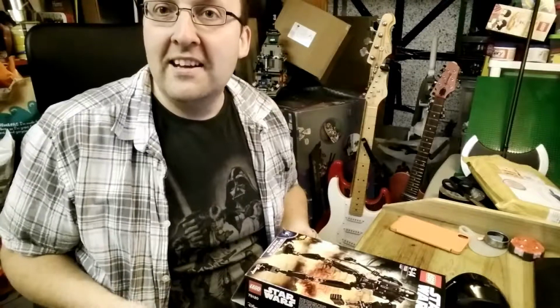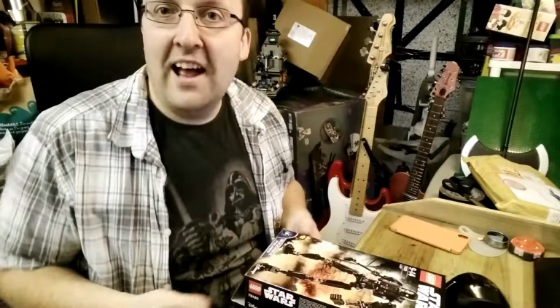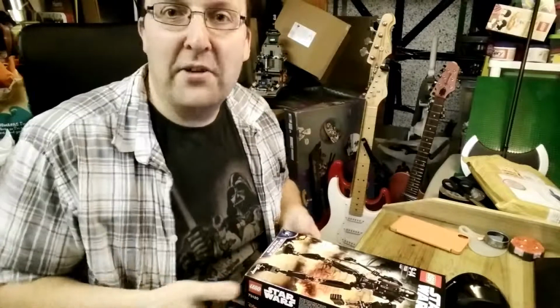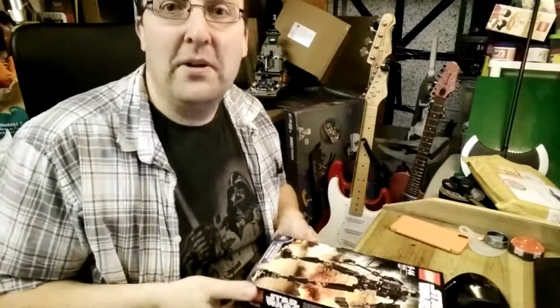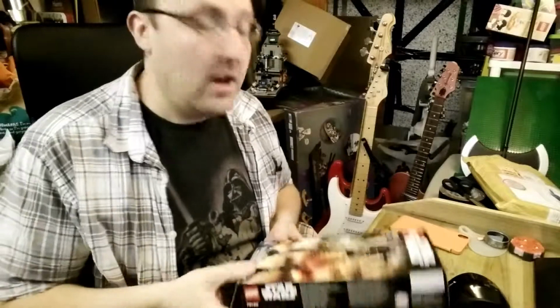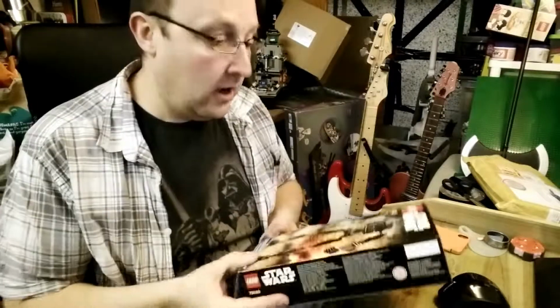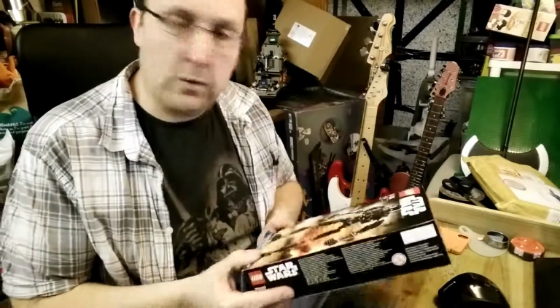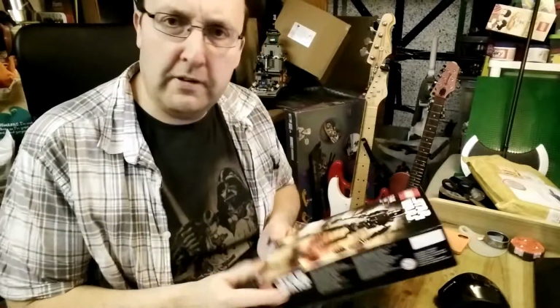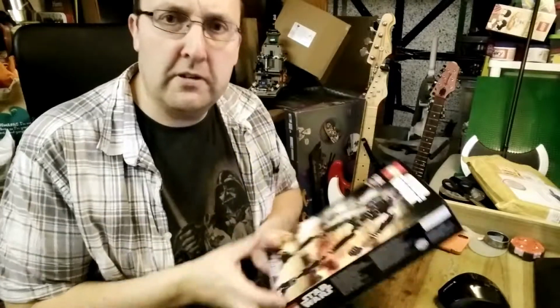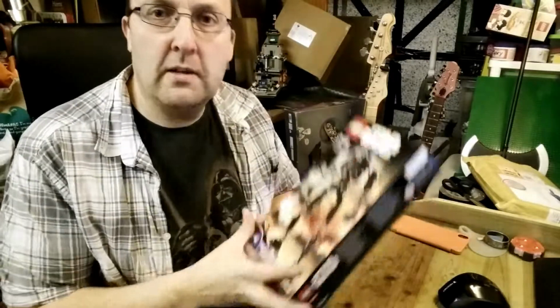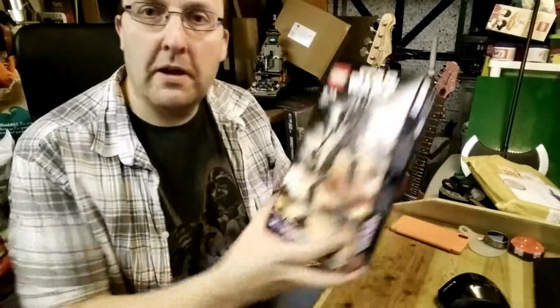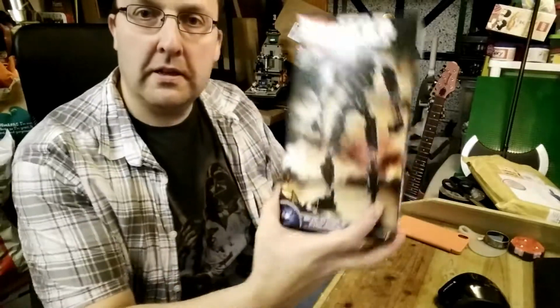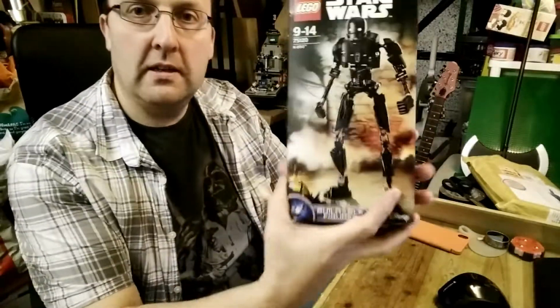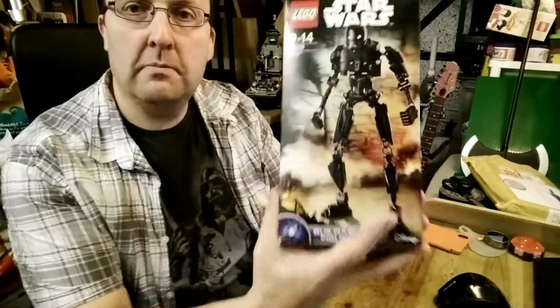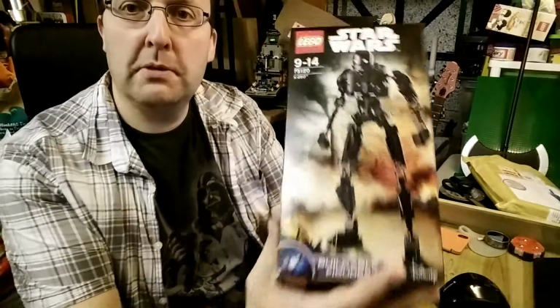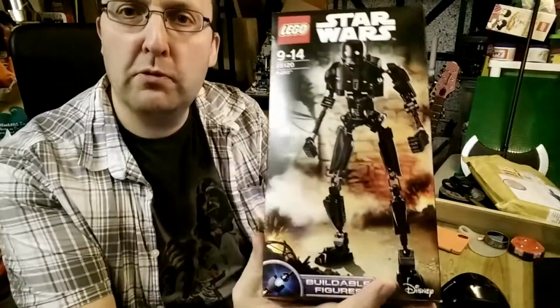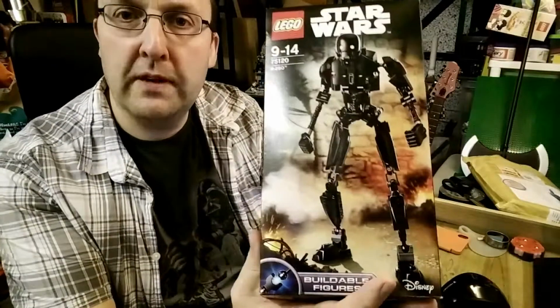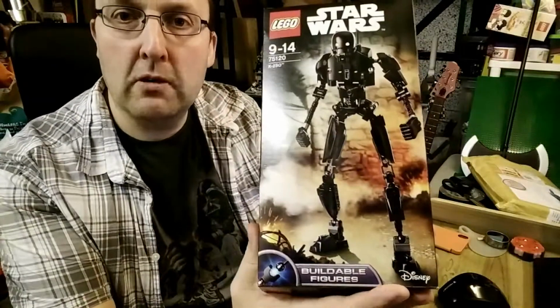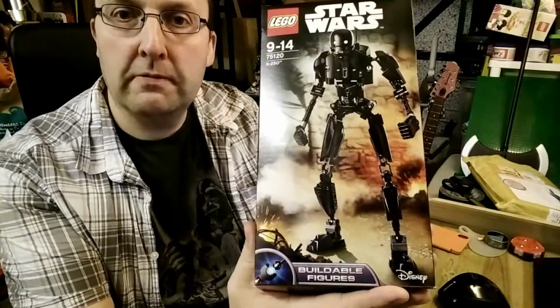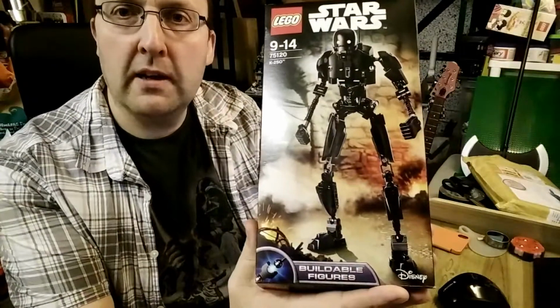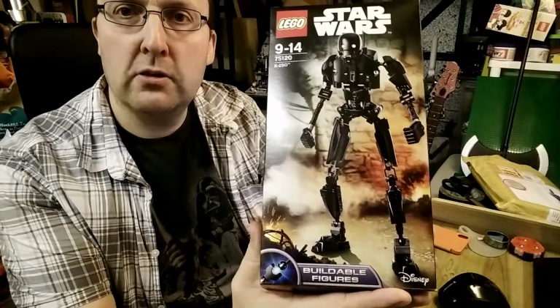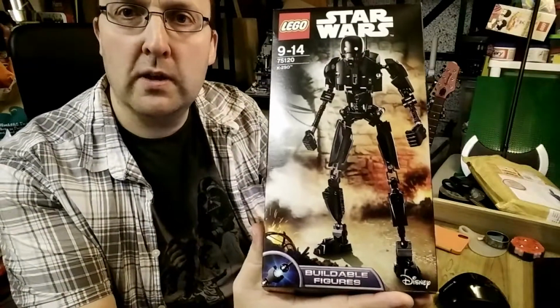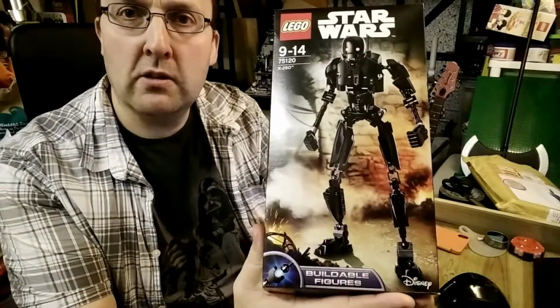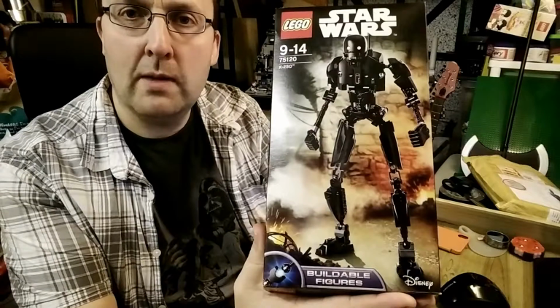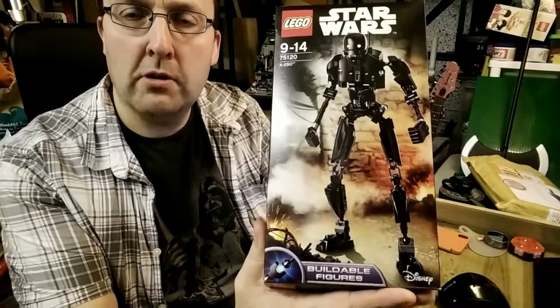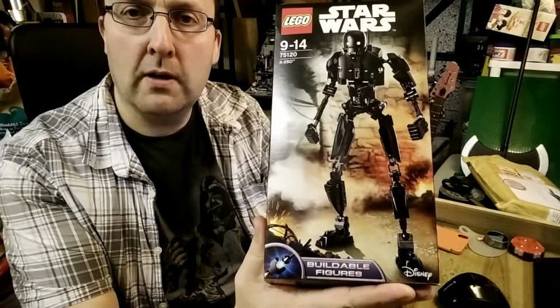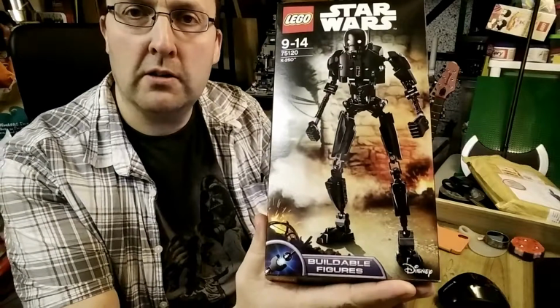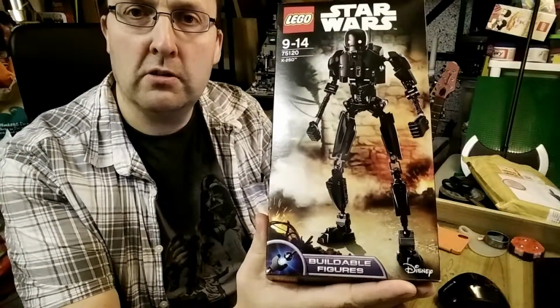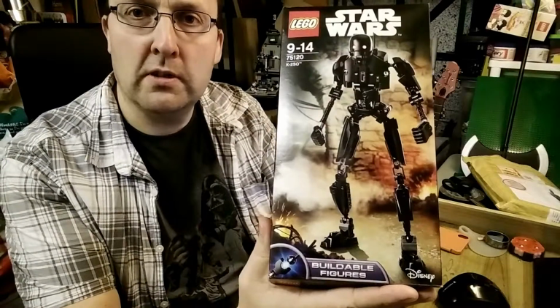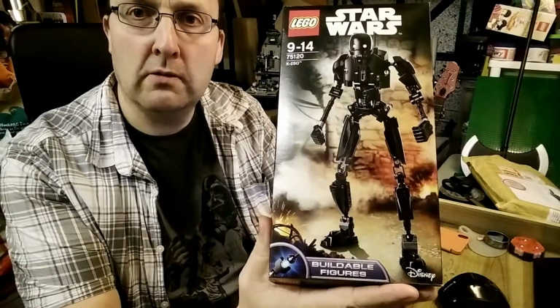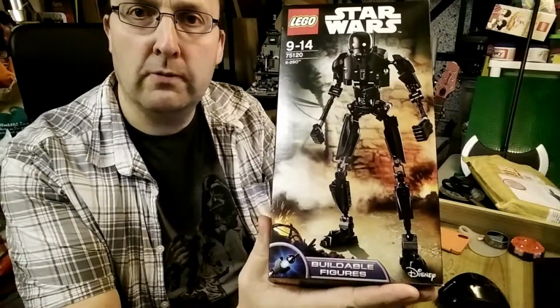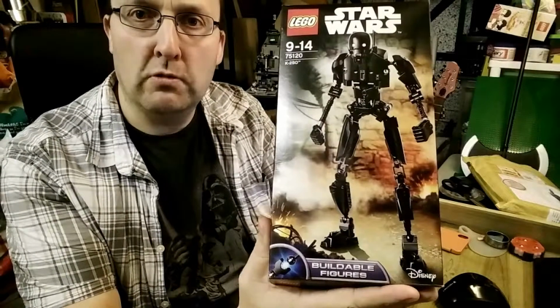Hello, a quick video today about the buildable figure of K2-SO.